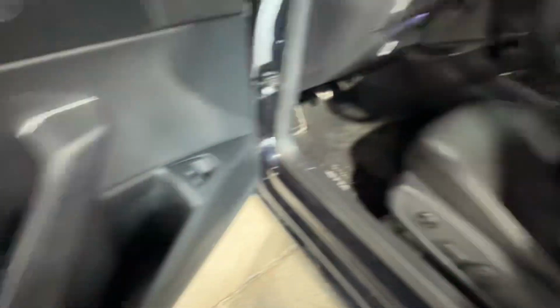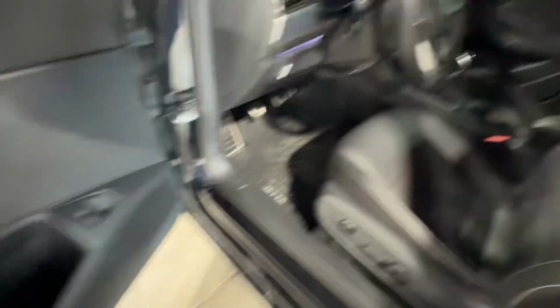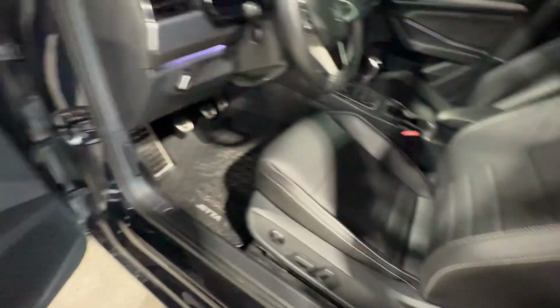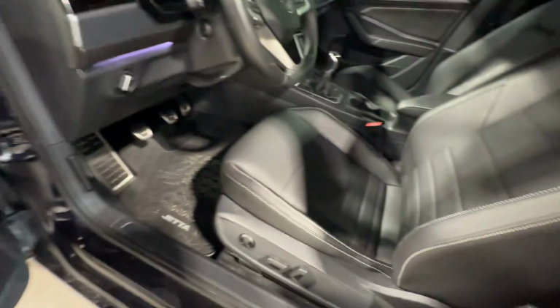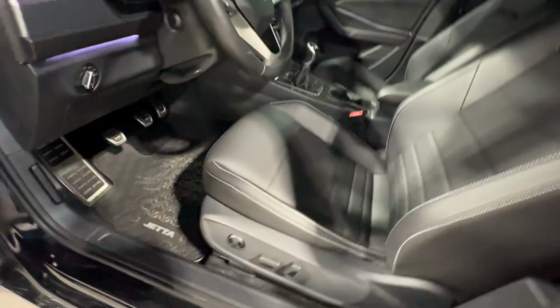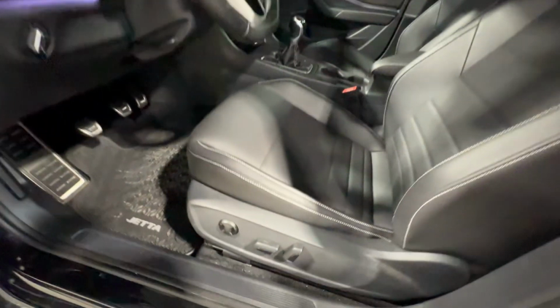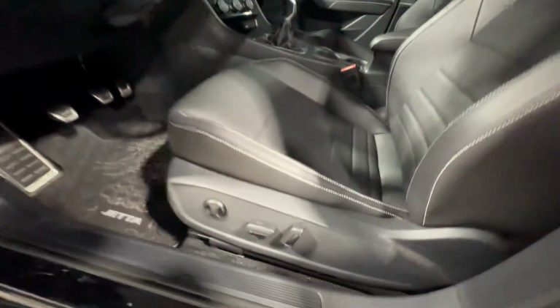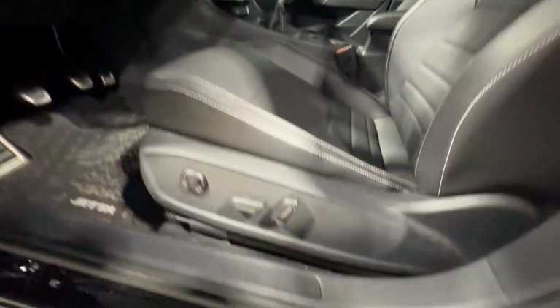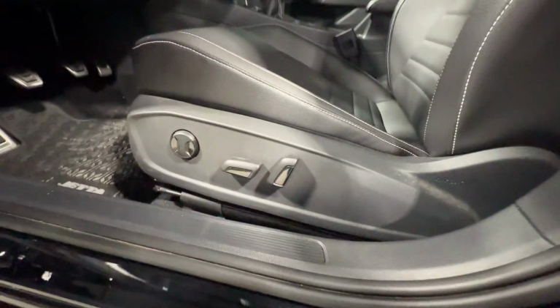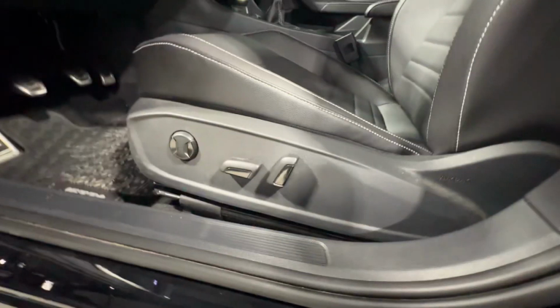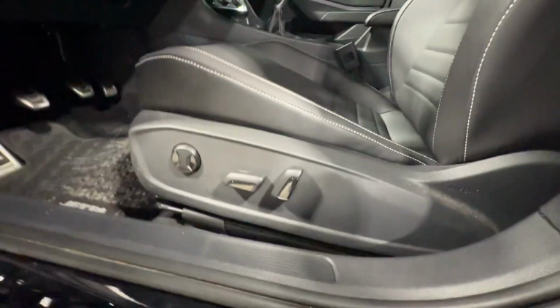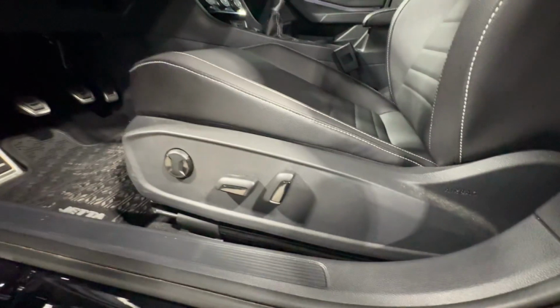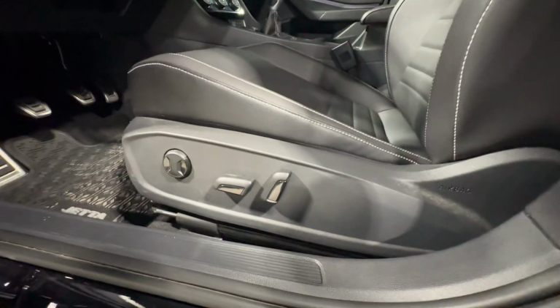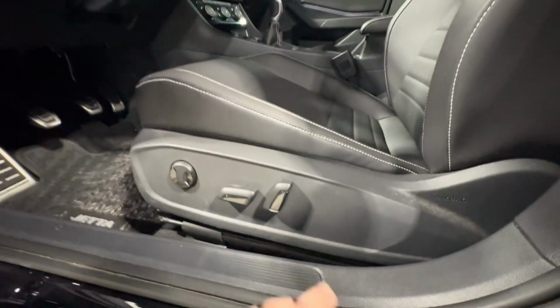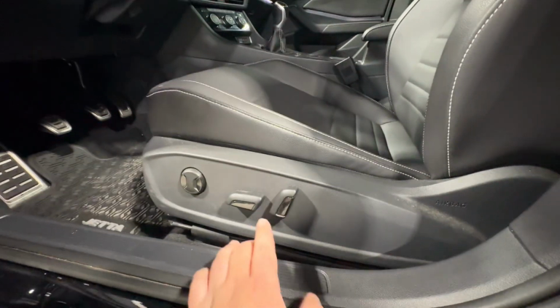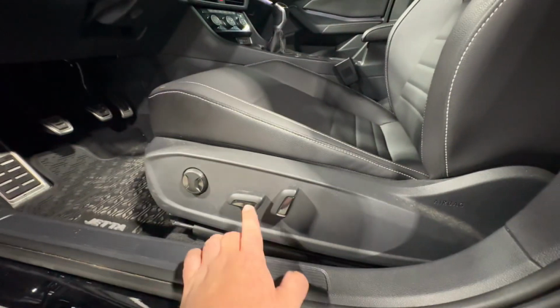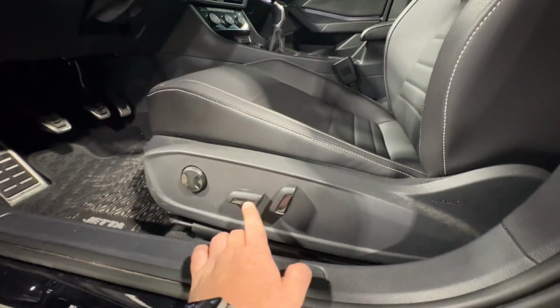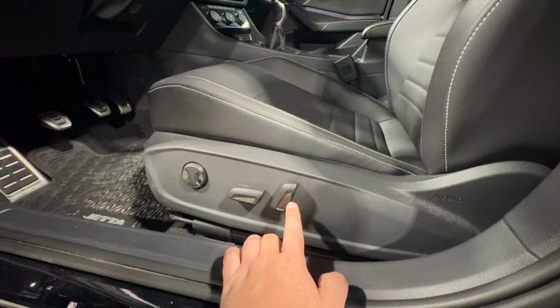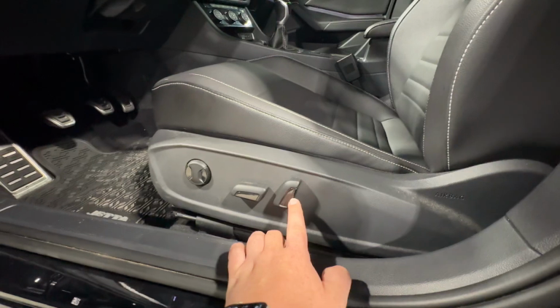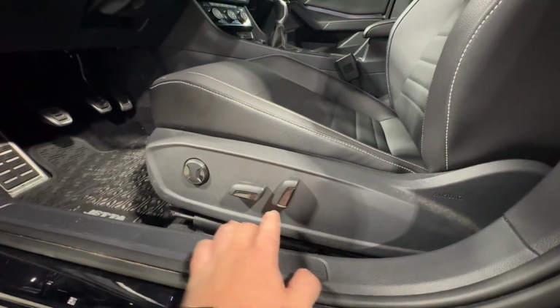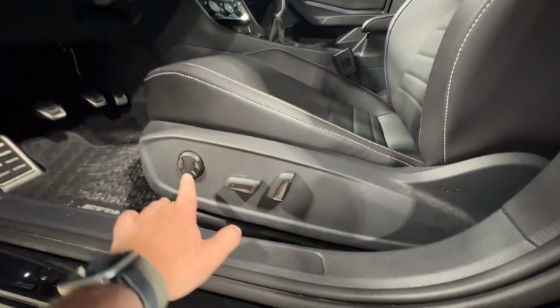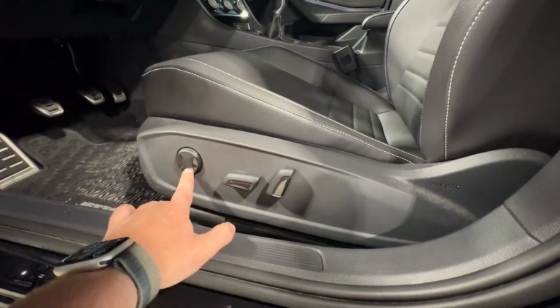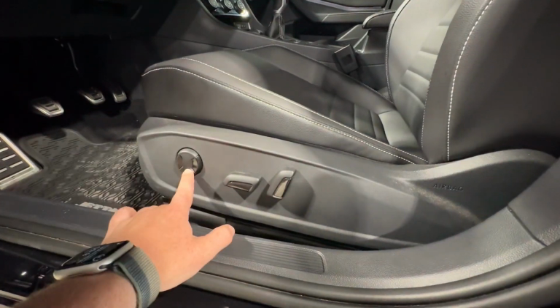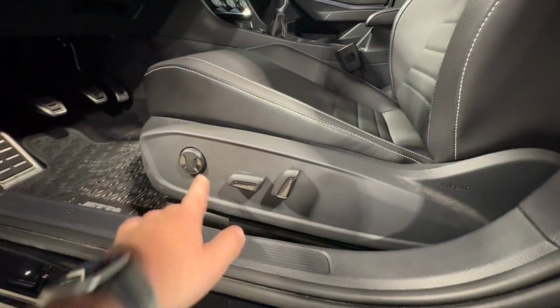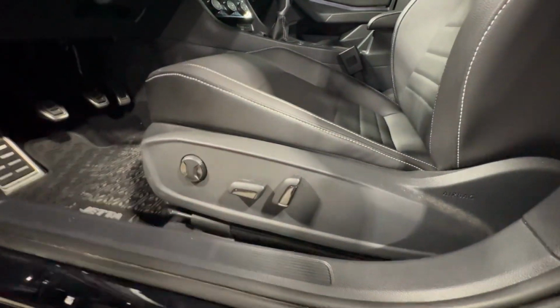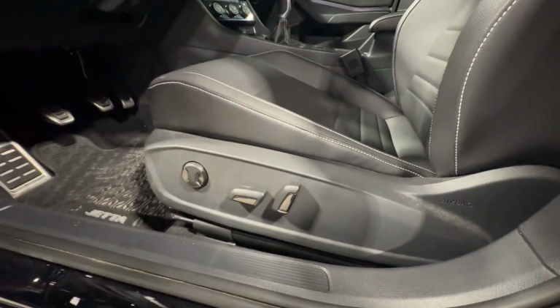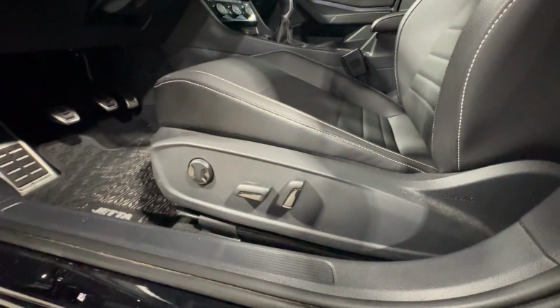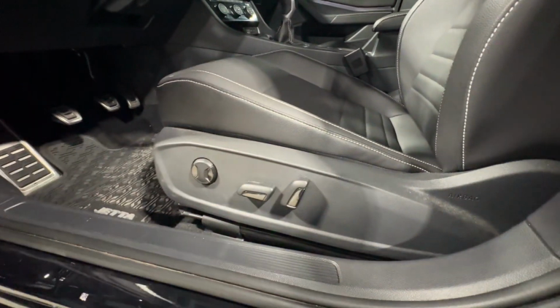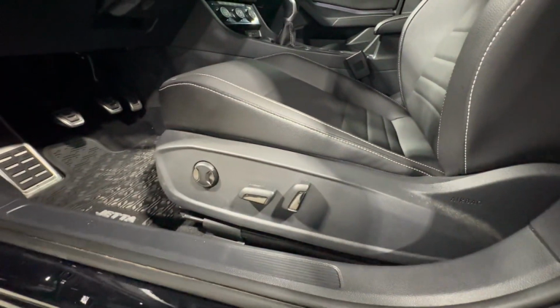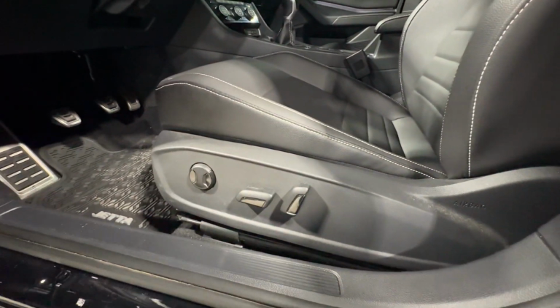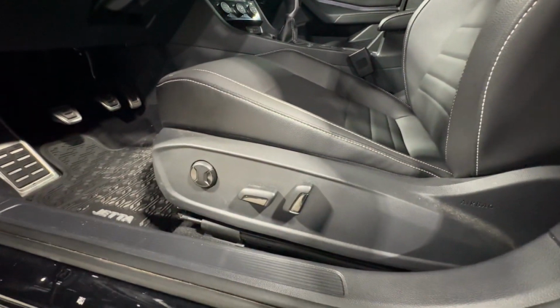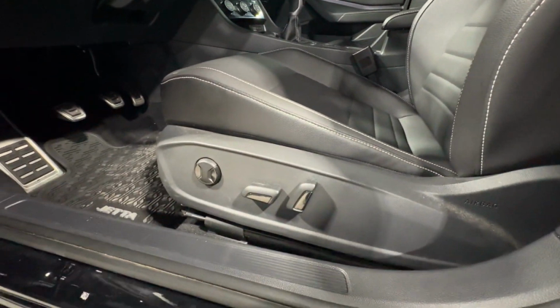On your seat here, you do have power seats, including lumbar support.